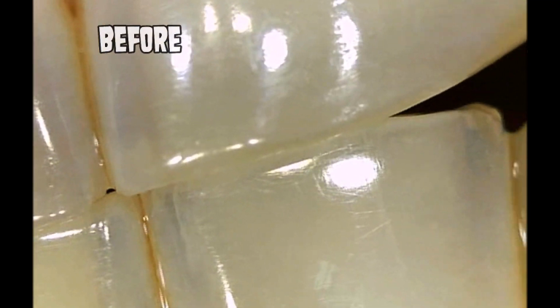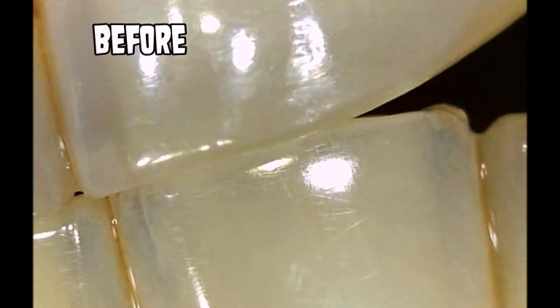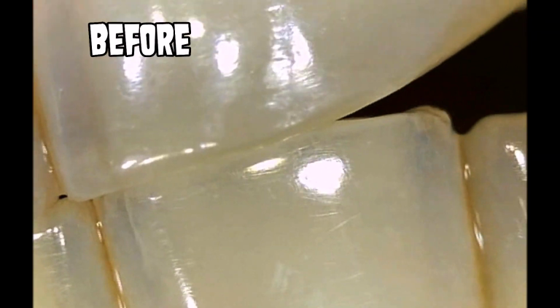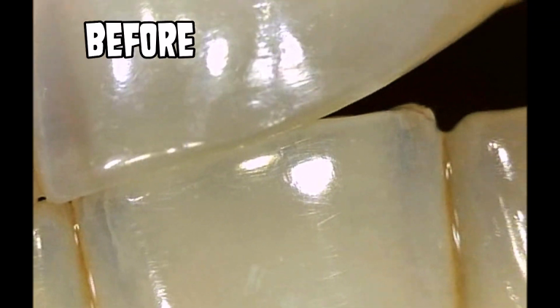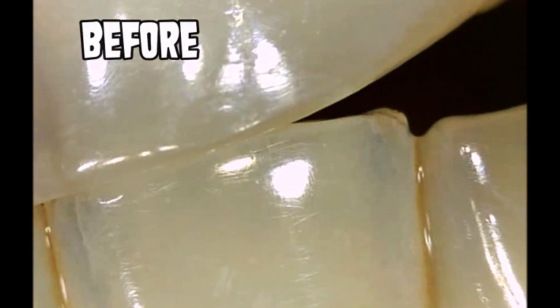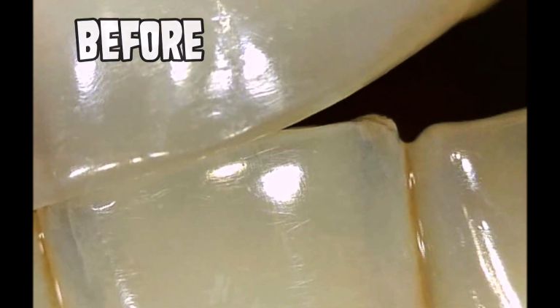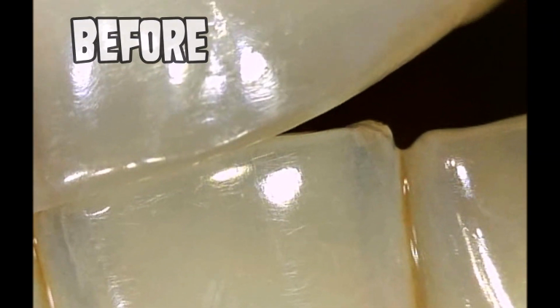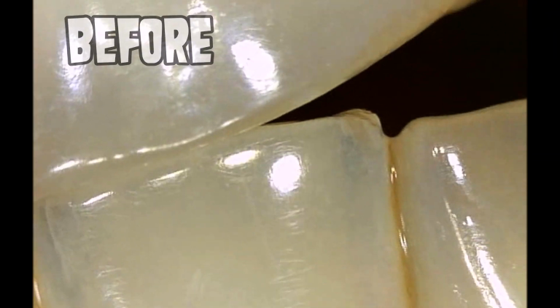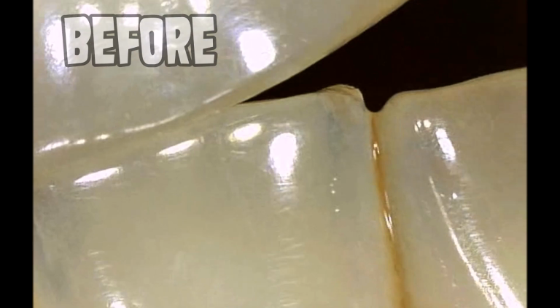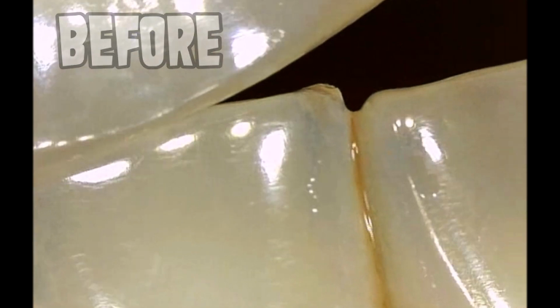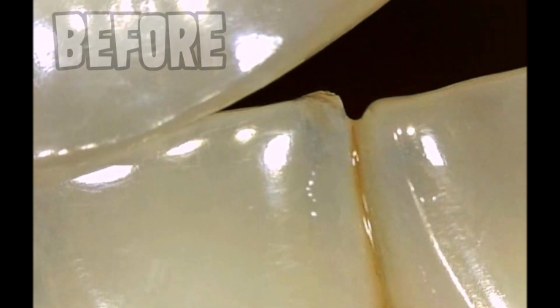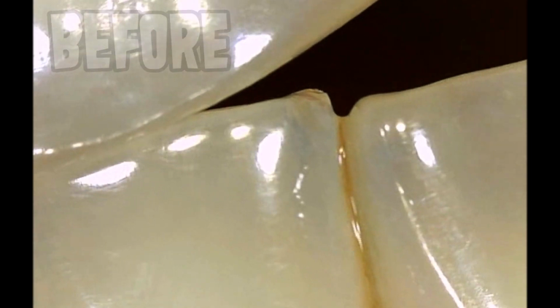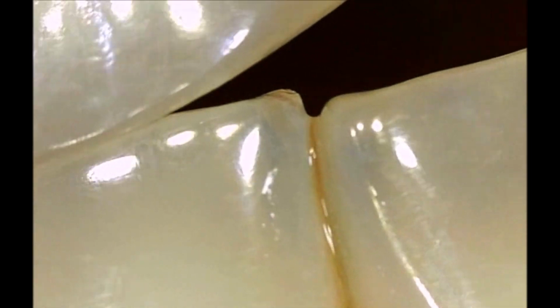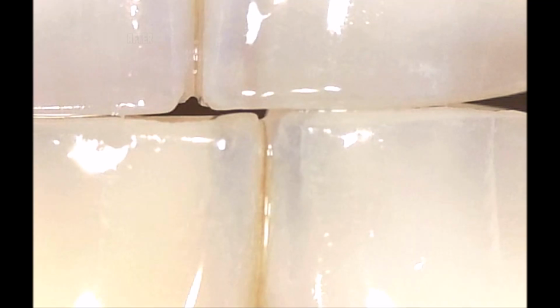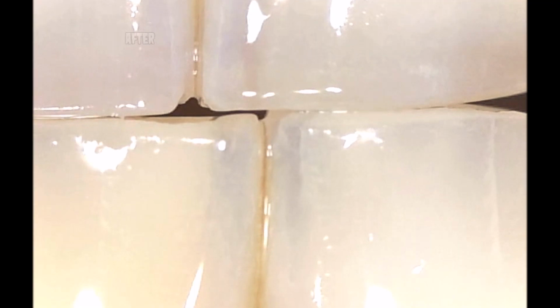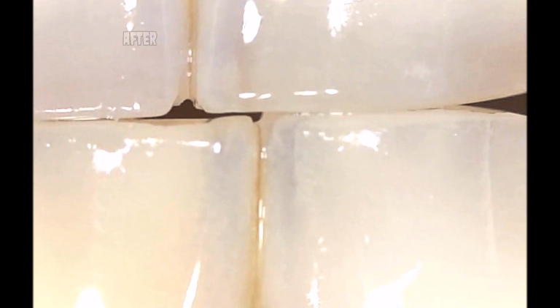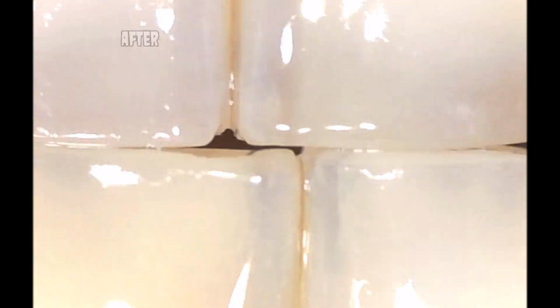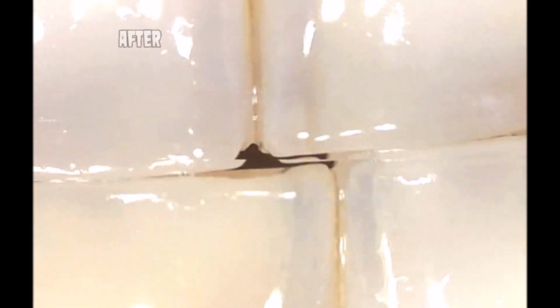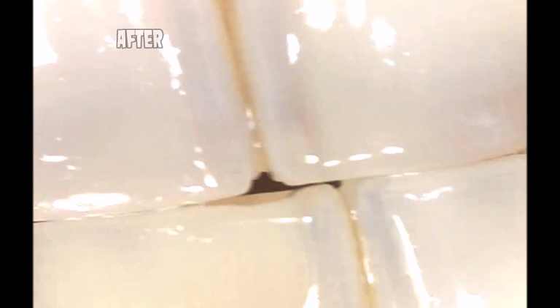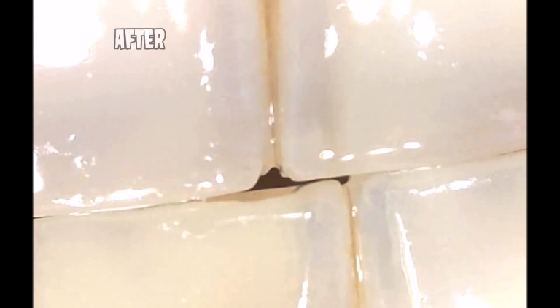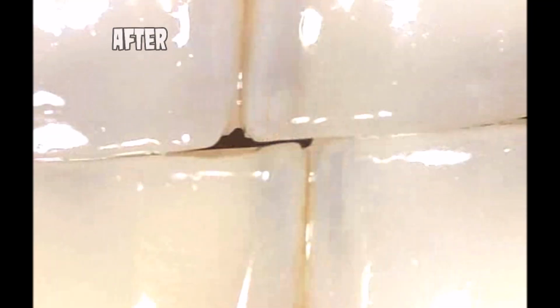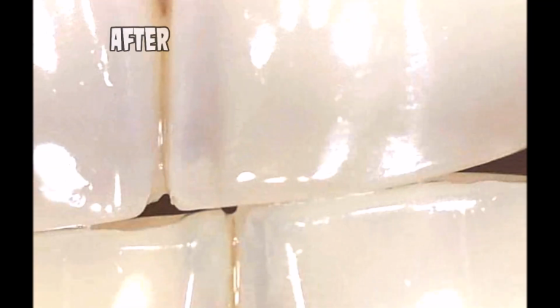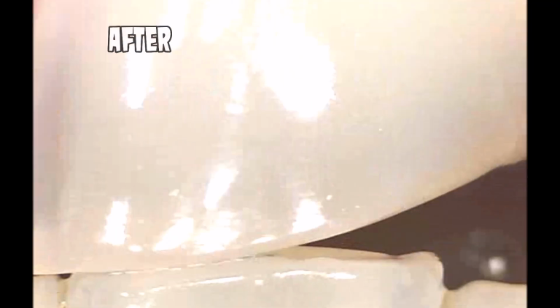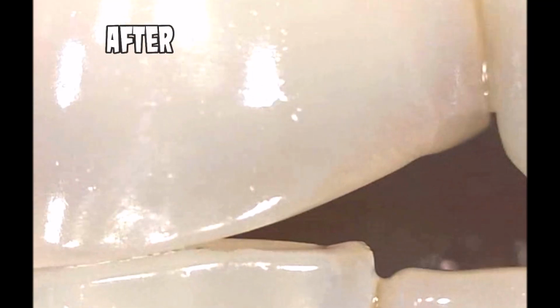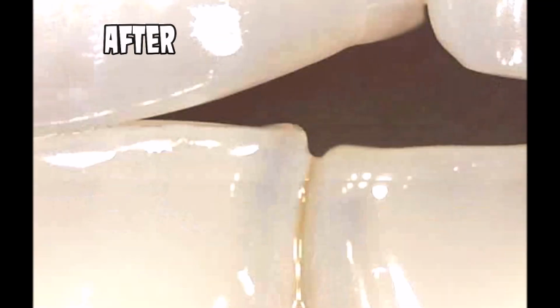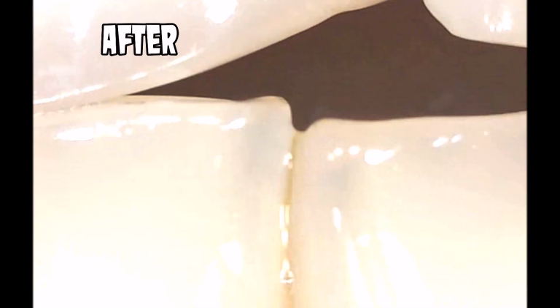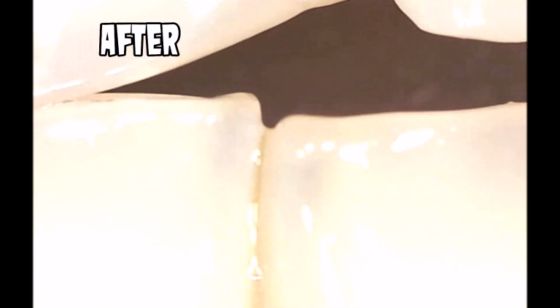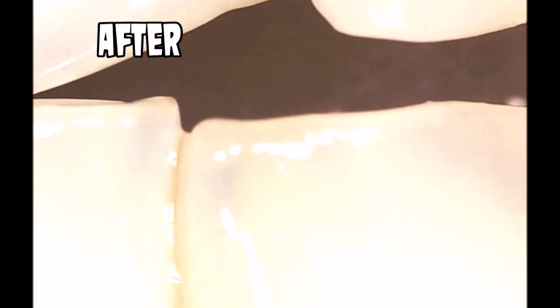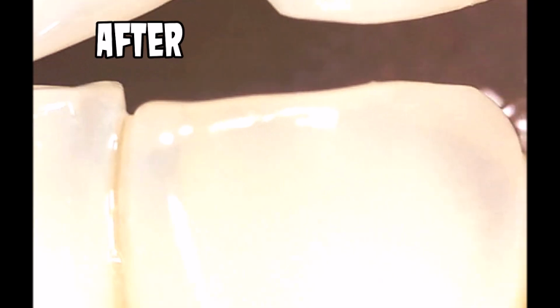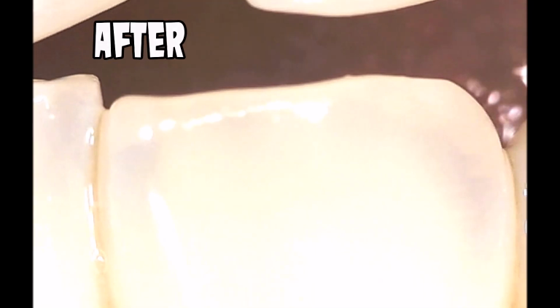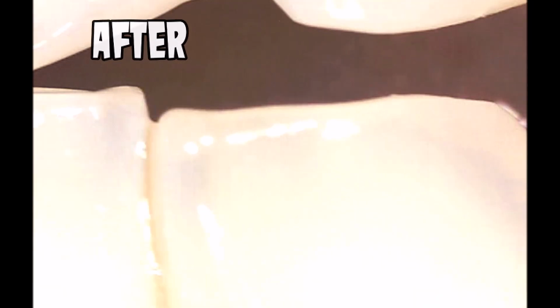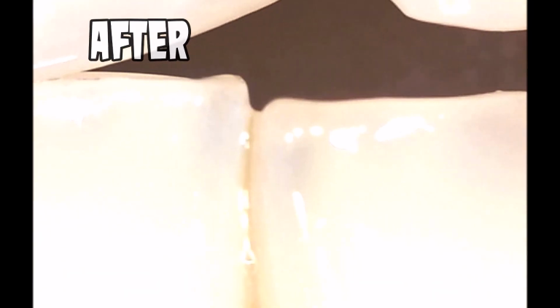For reference, here's the before footage, and here is the after footage. I think this is a shade or two whiter.